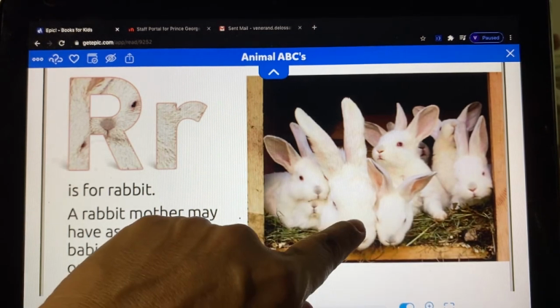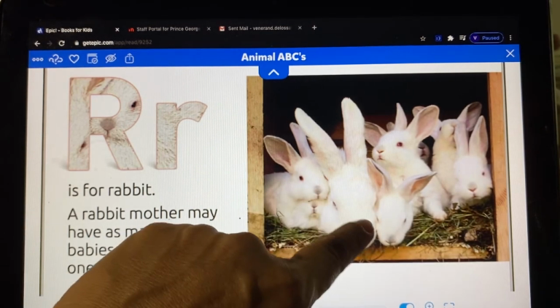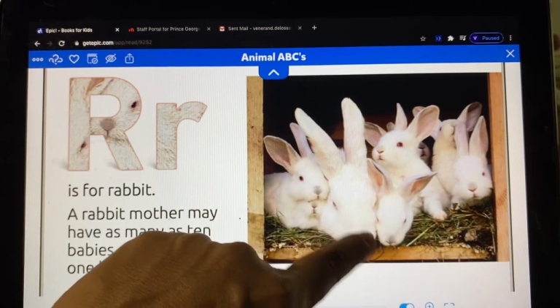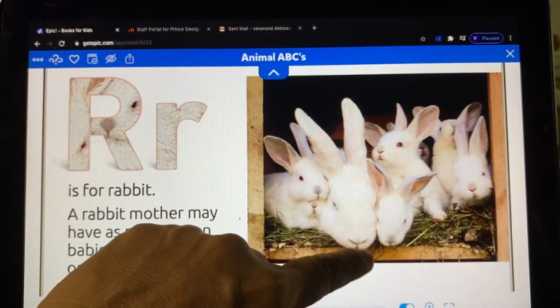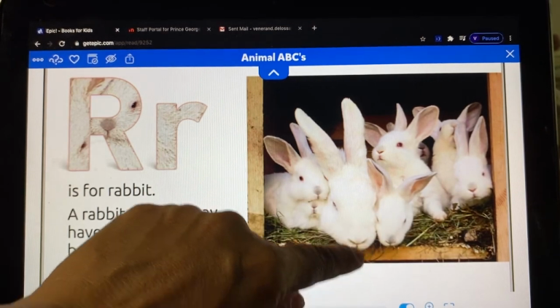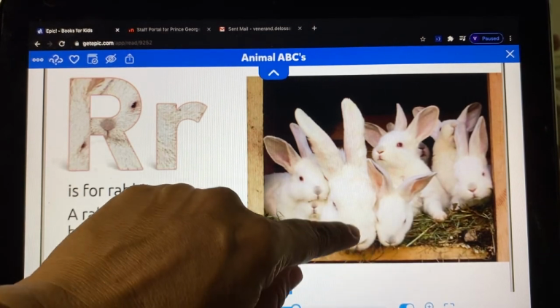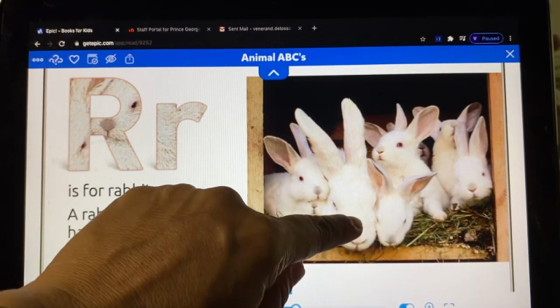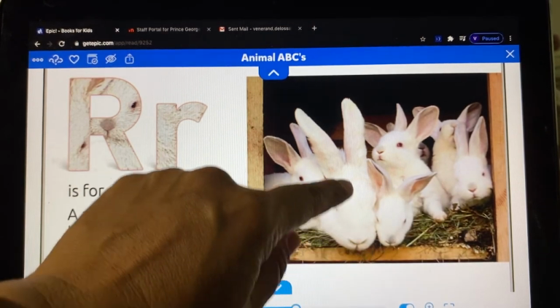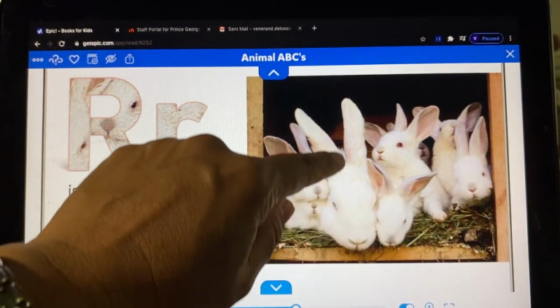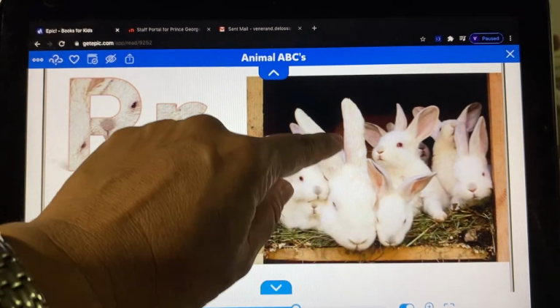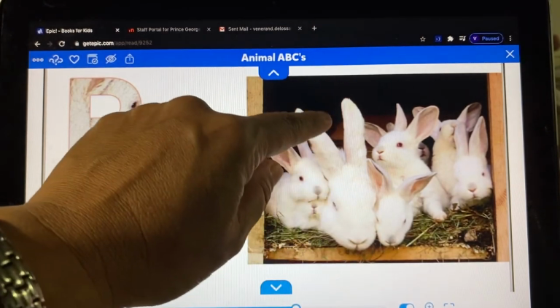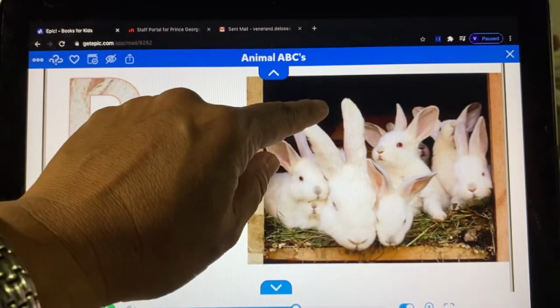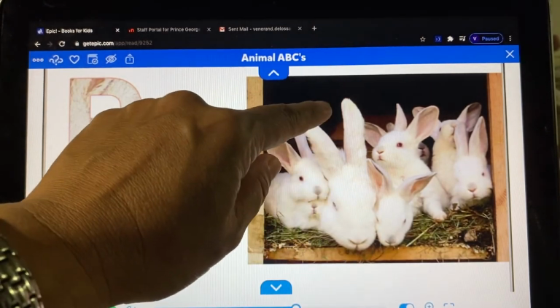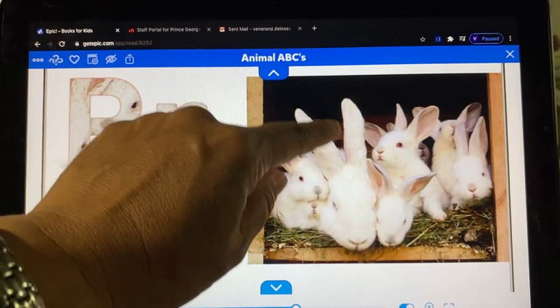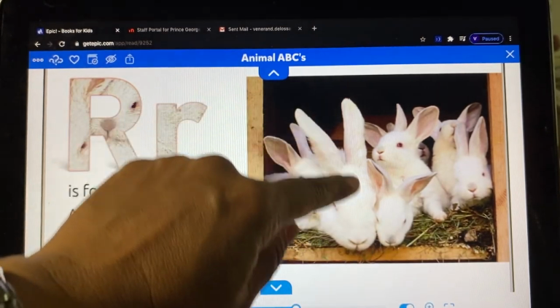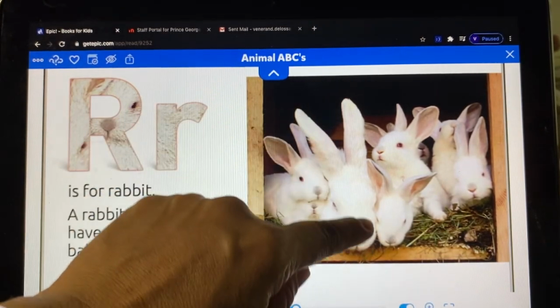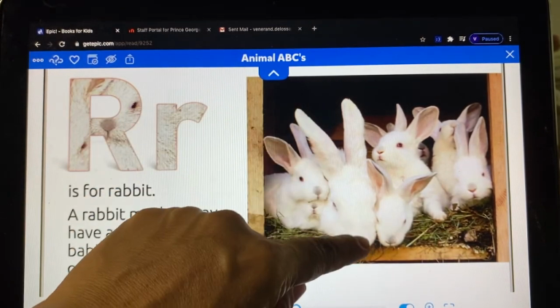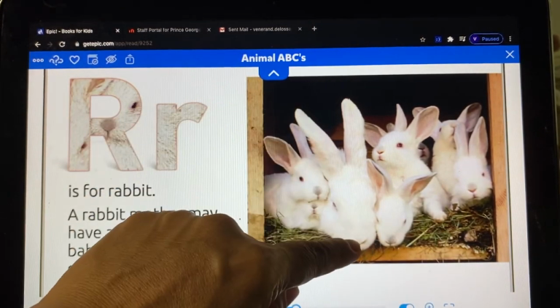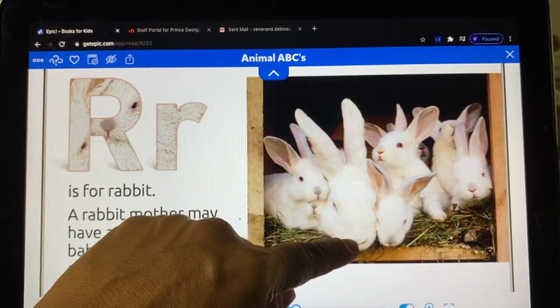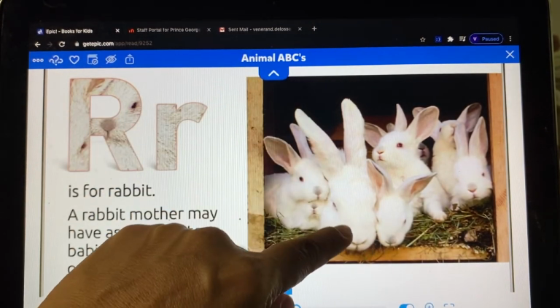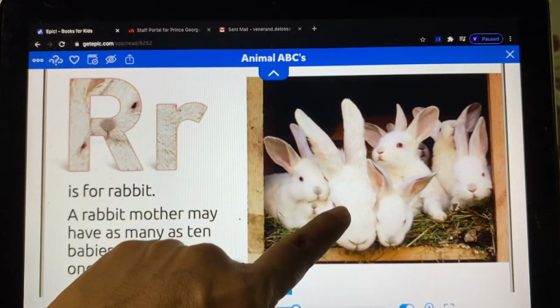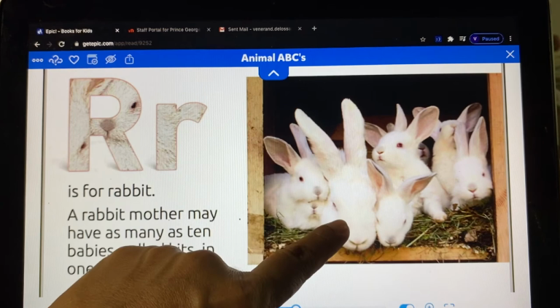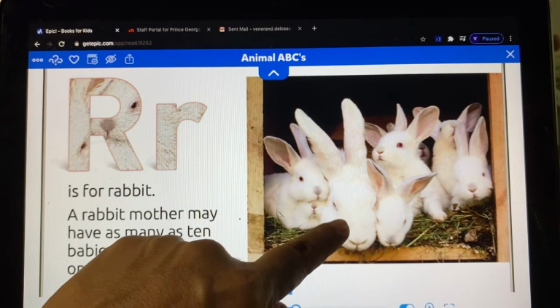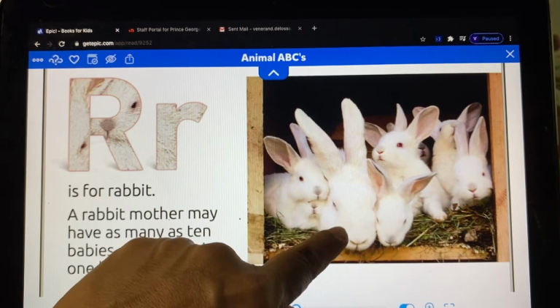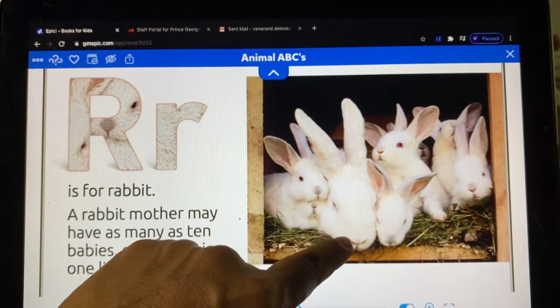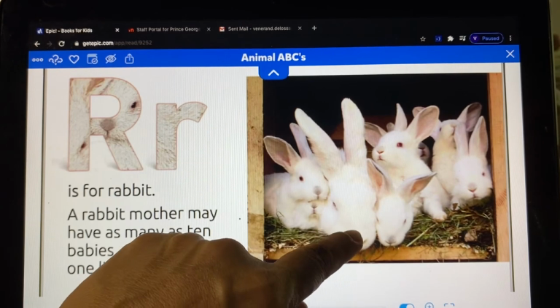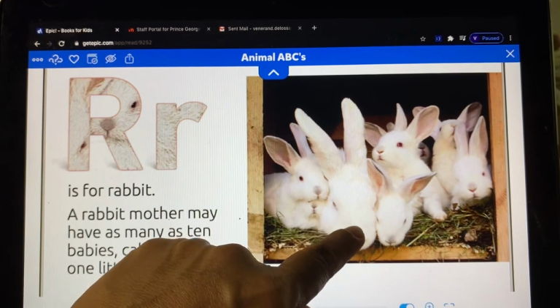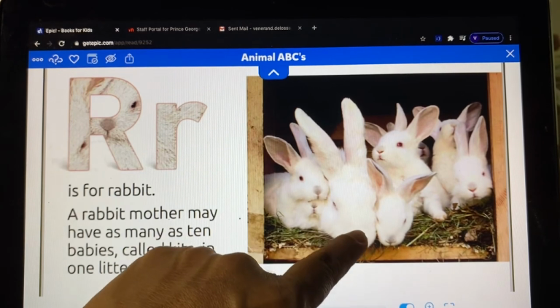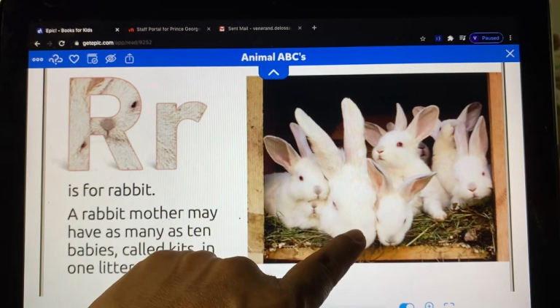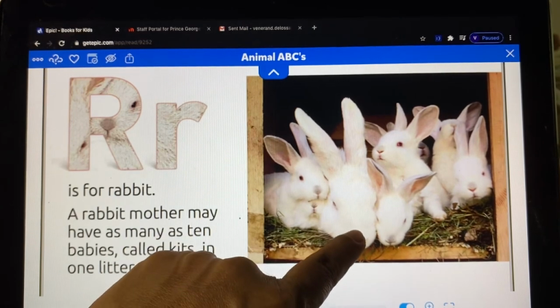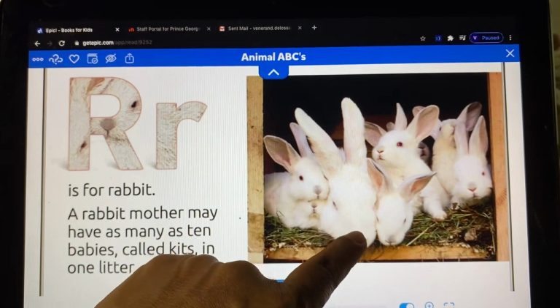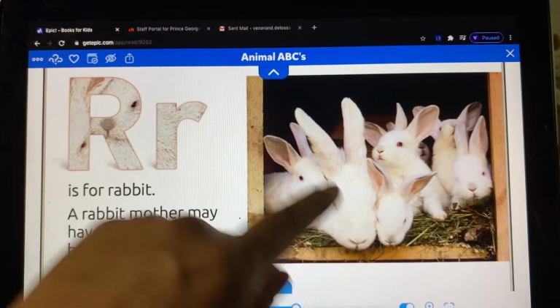And who do you think is the large one? Yes, this is the mother.